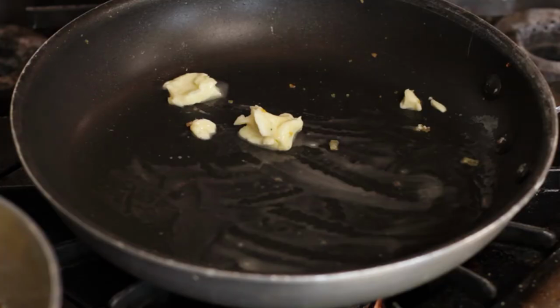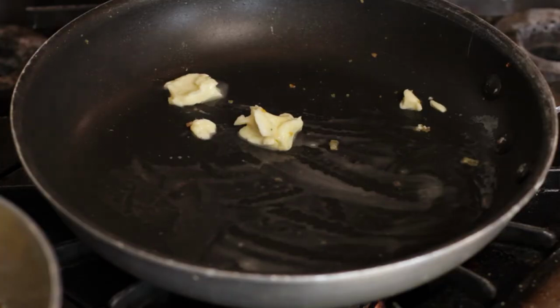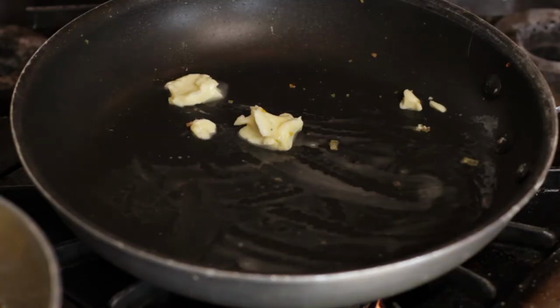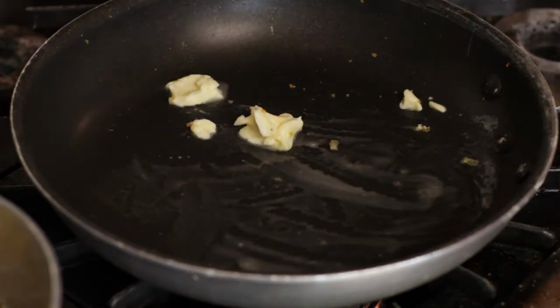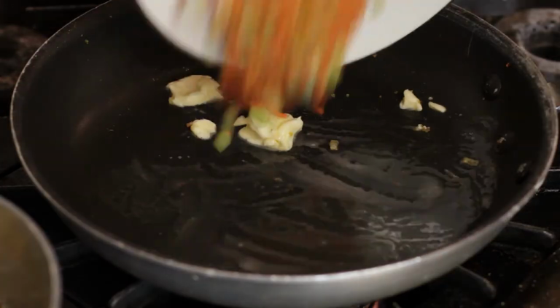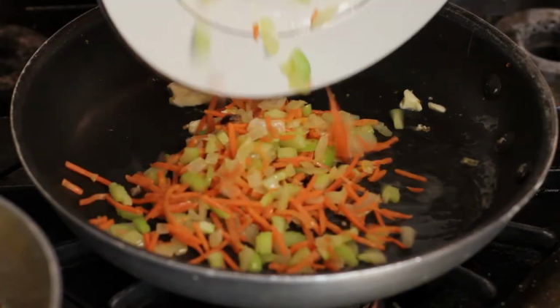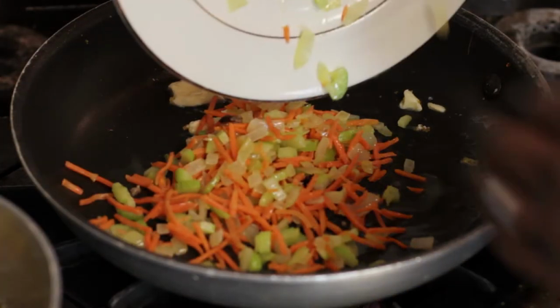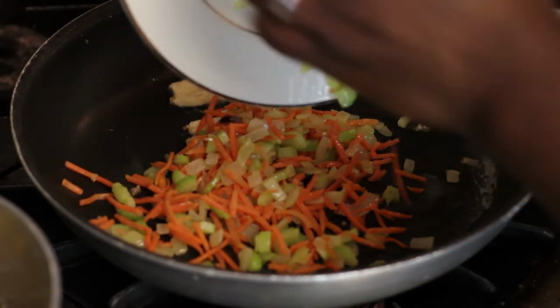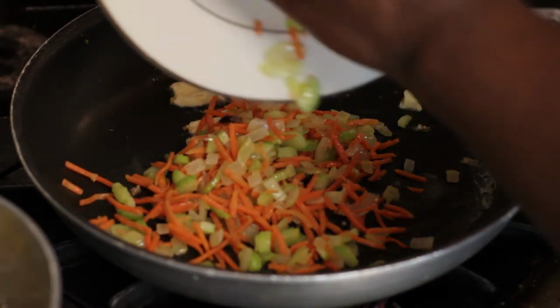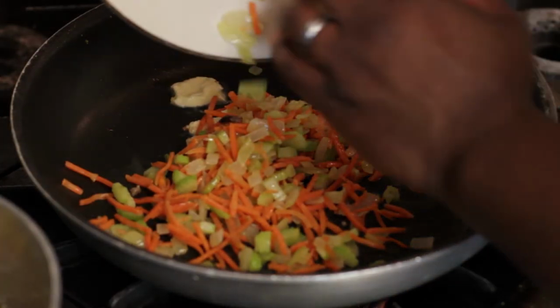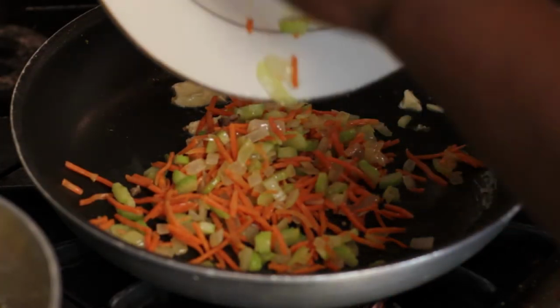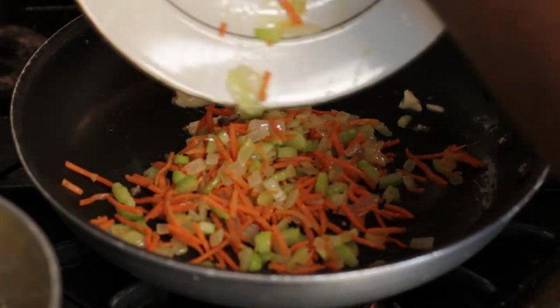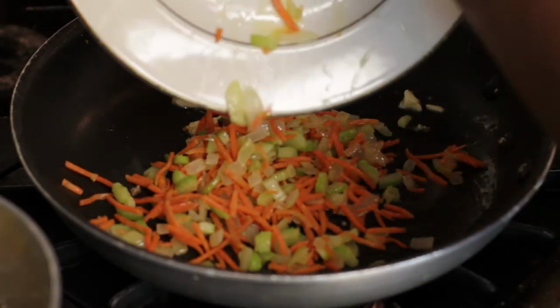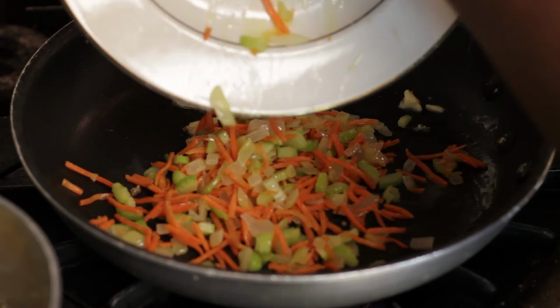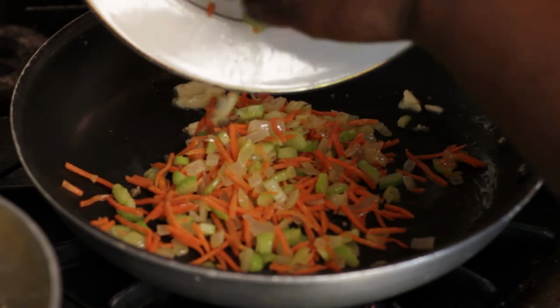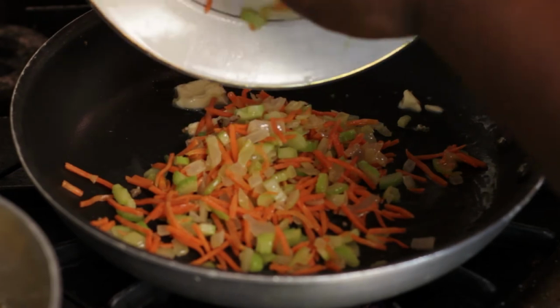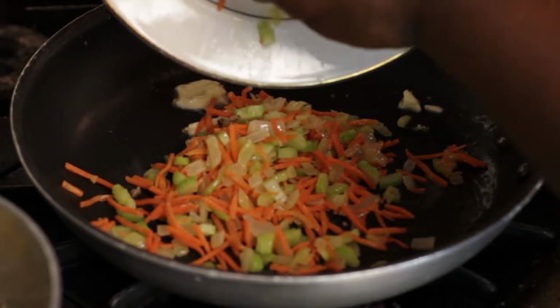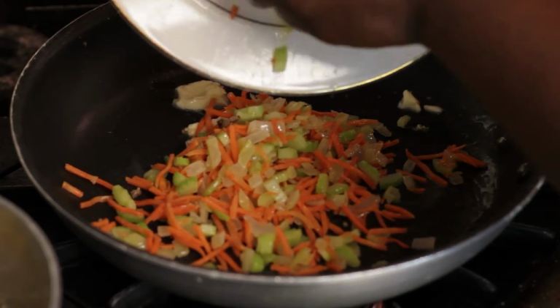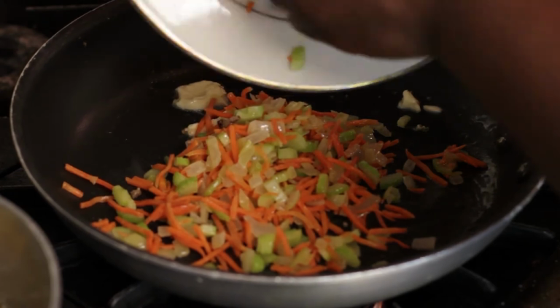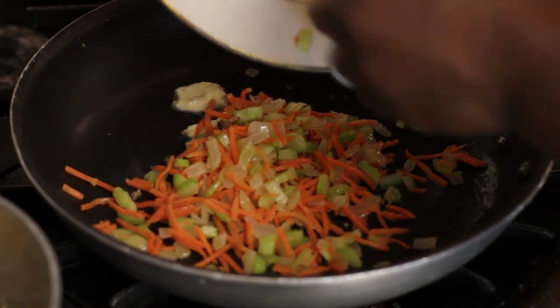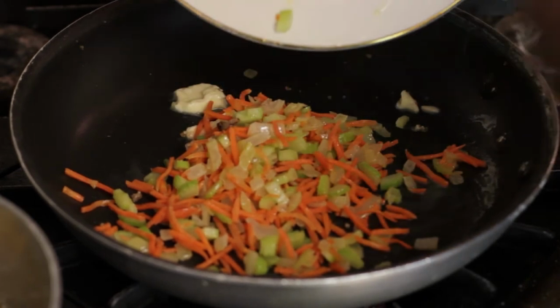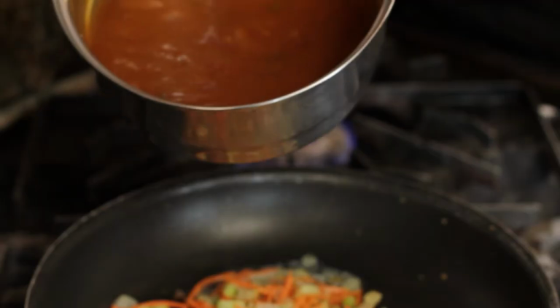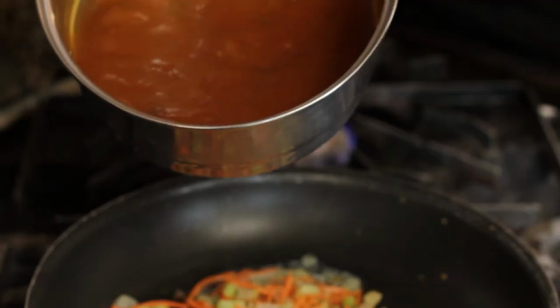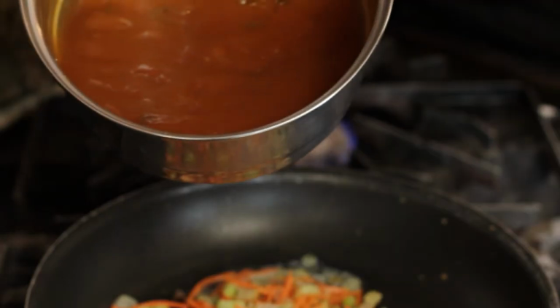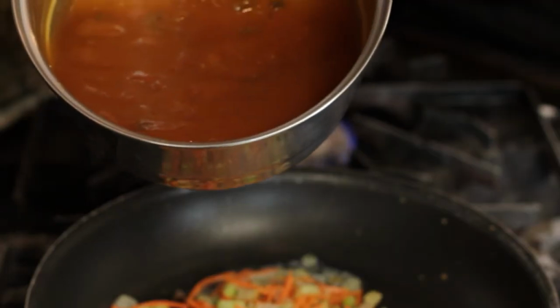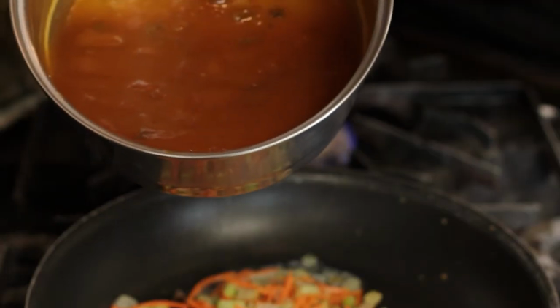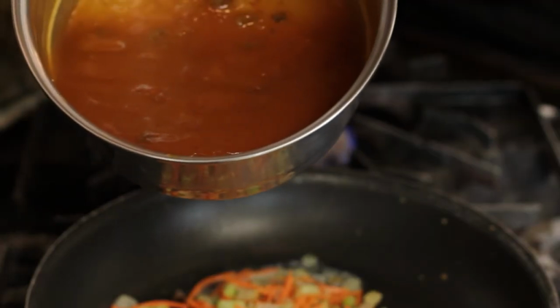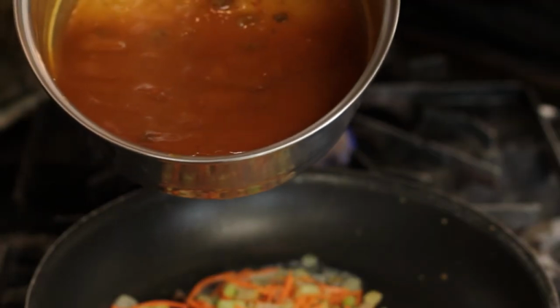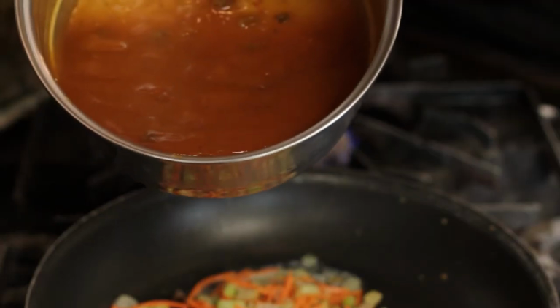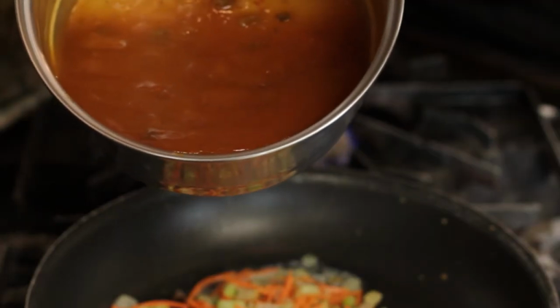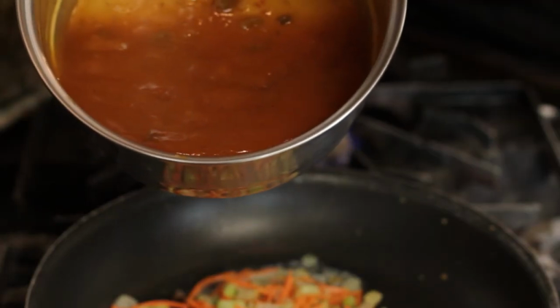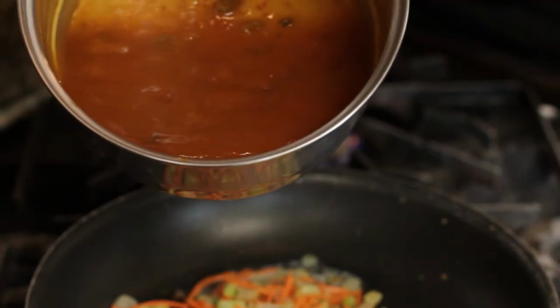I'm sauteing some vegetables to go with the beef. I also have some sweet and sour sauce that I'm going to coat onto the beef once it's done.